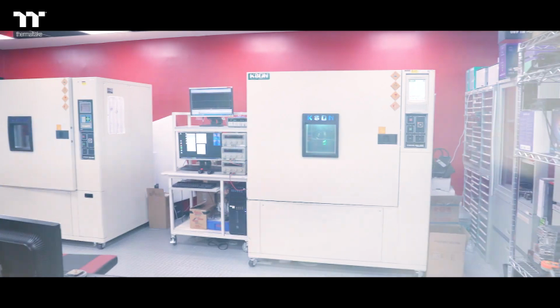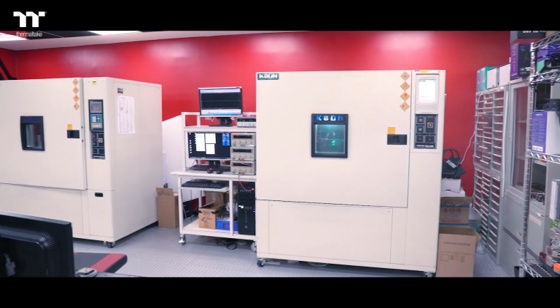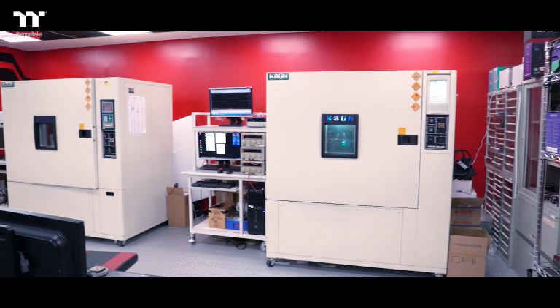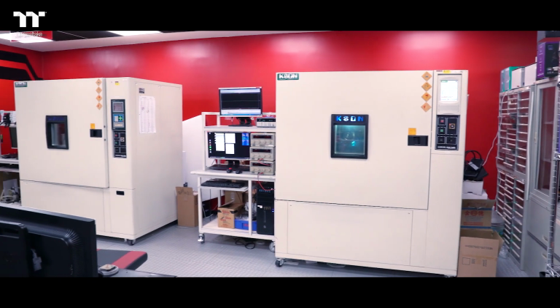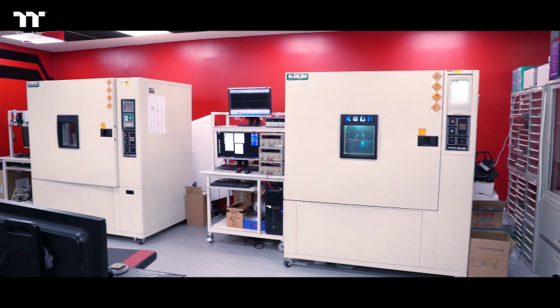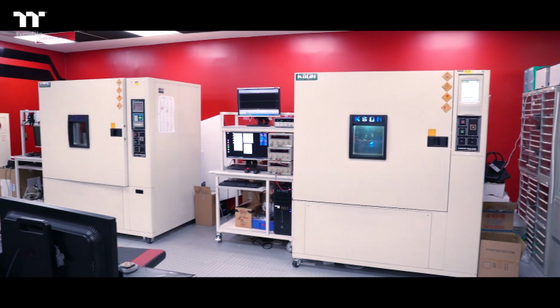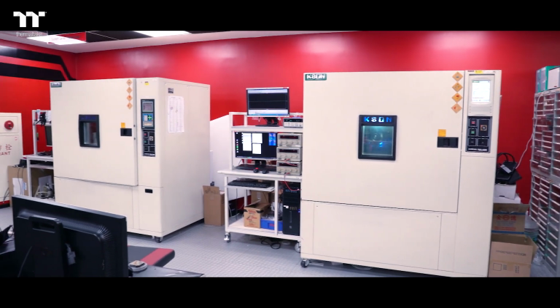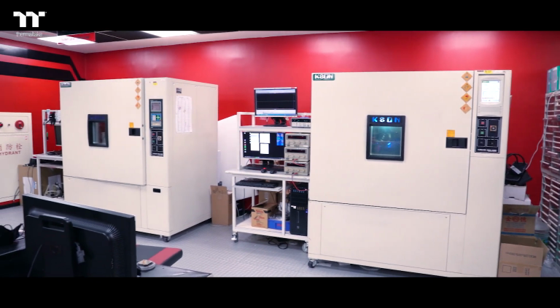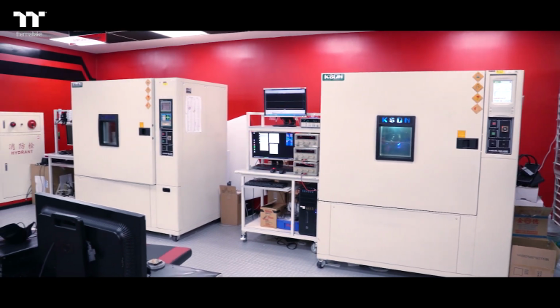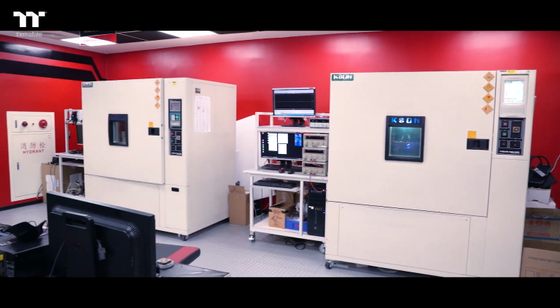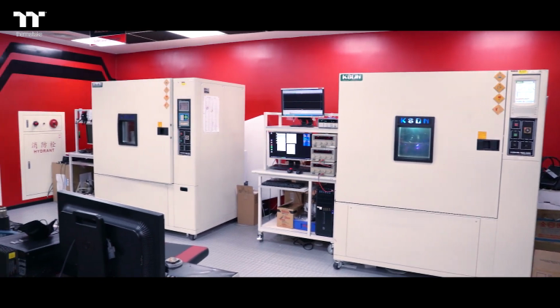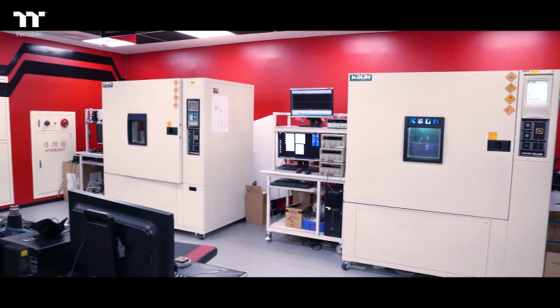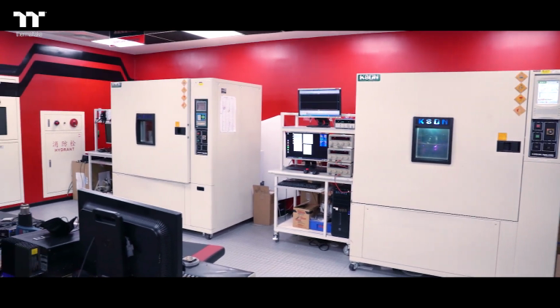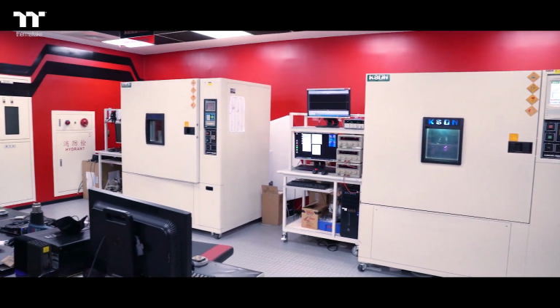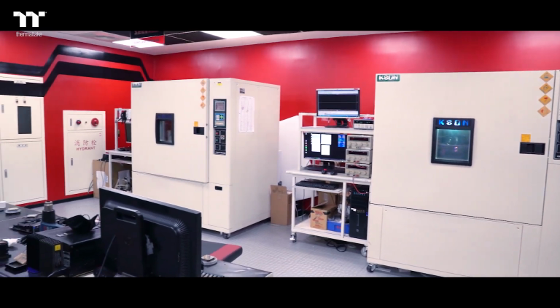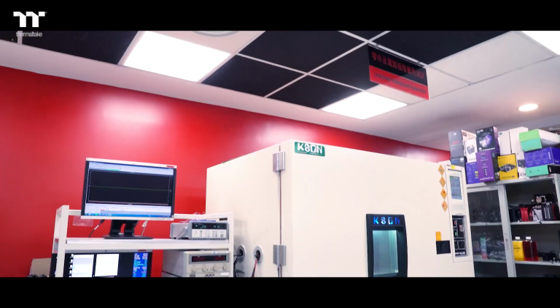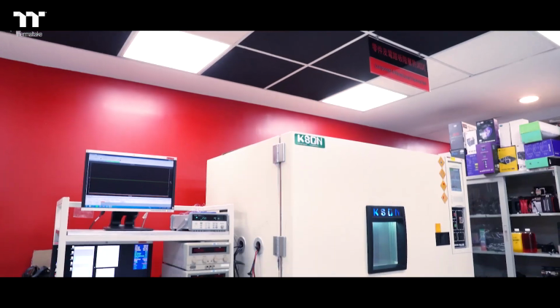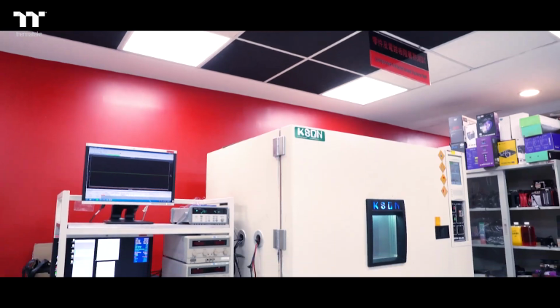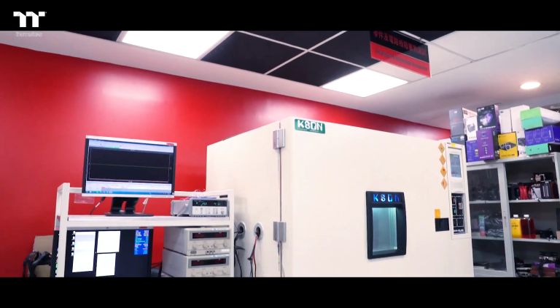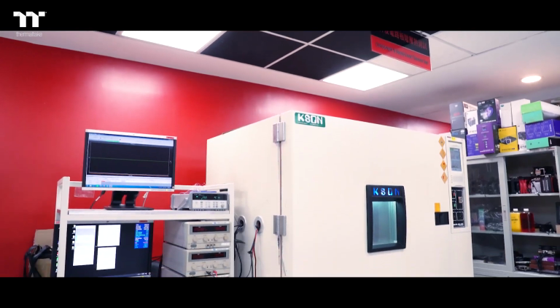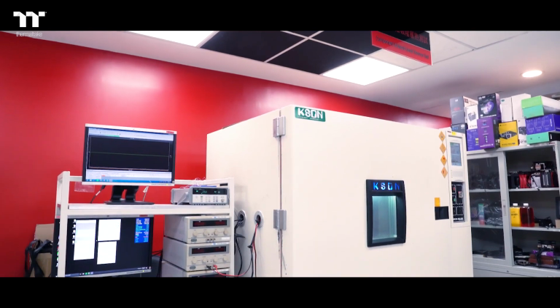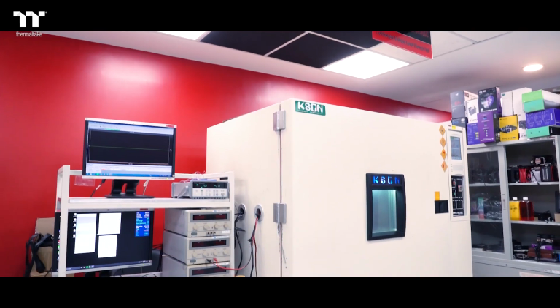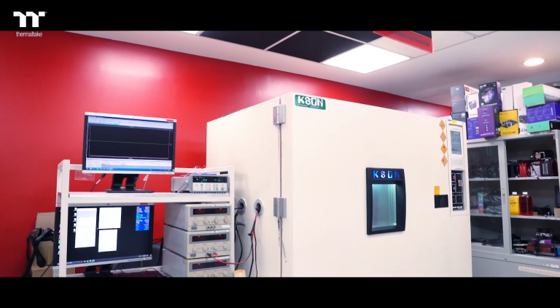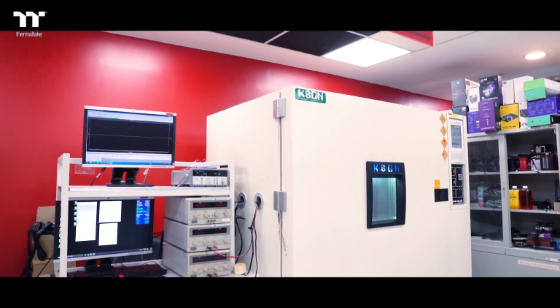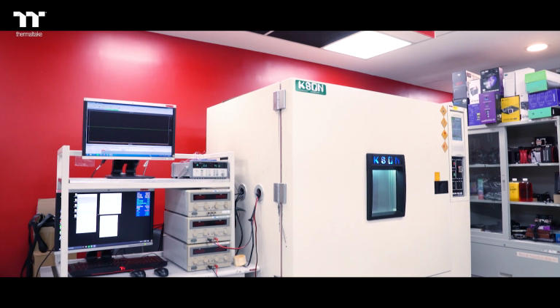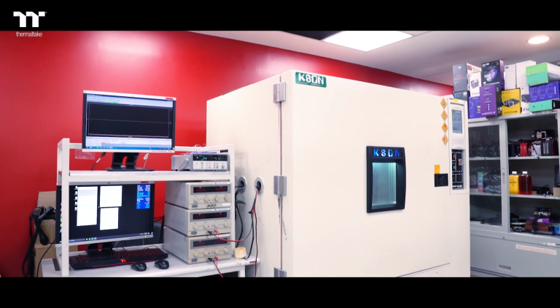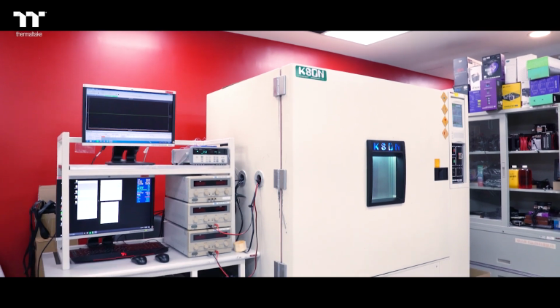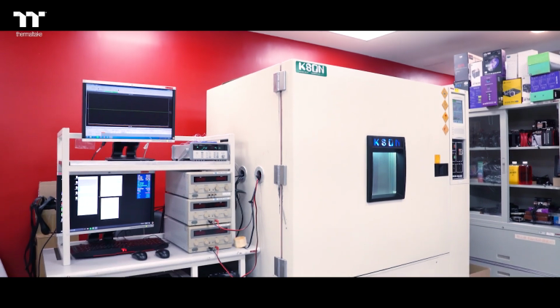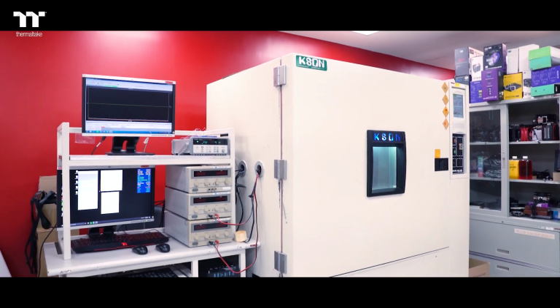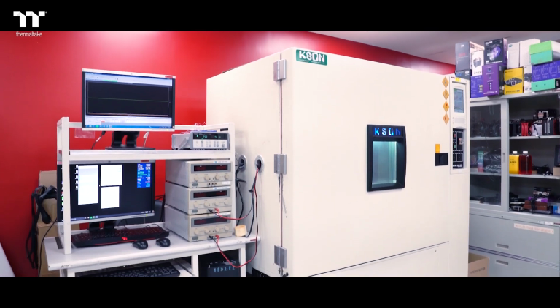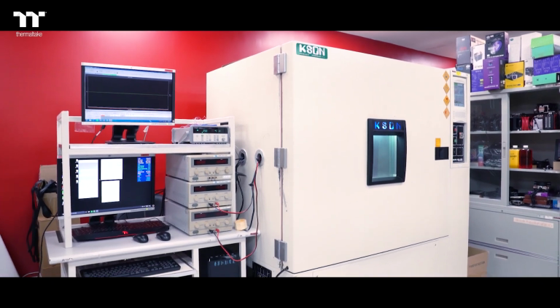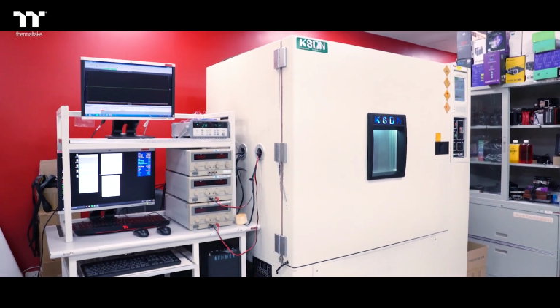So as you can see, this is how we test our thermal performance for every new case. Thank you.